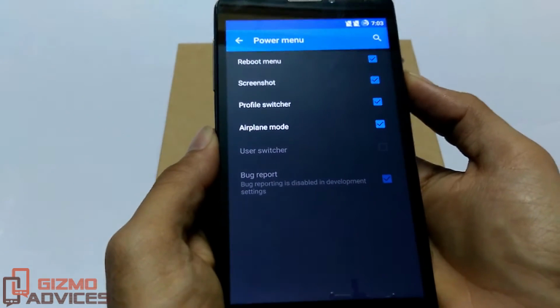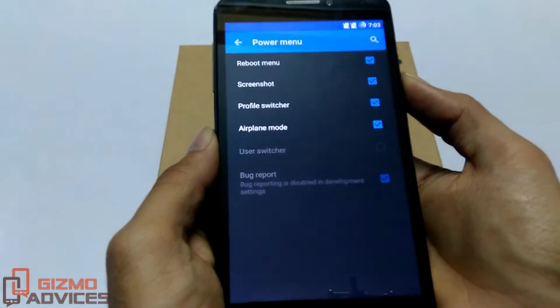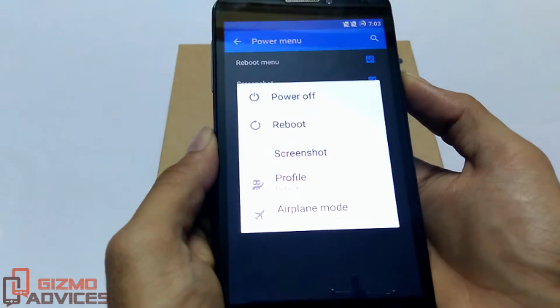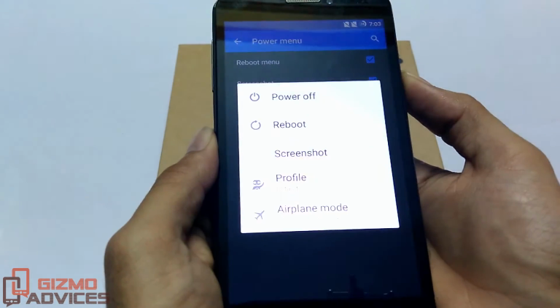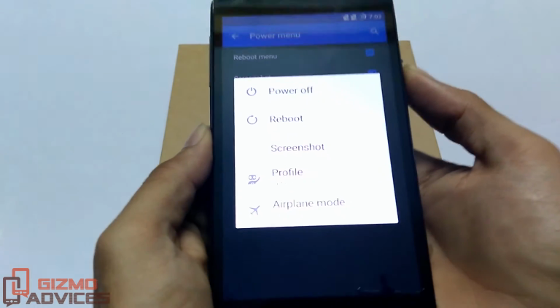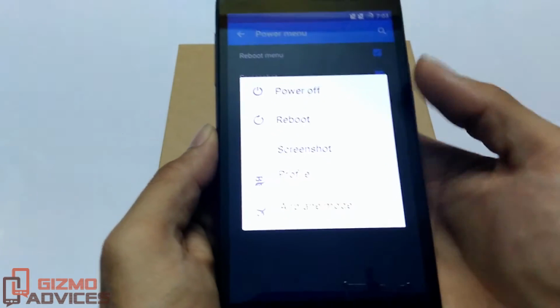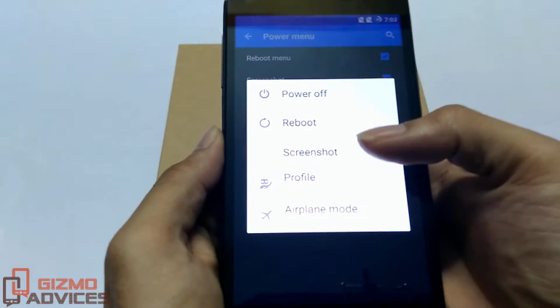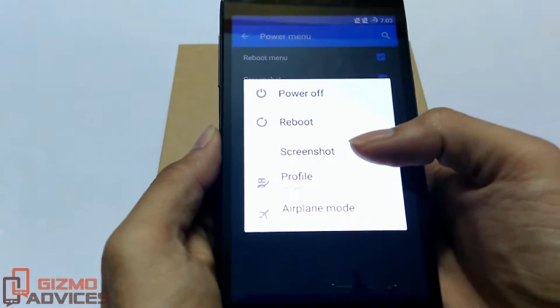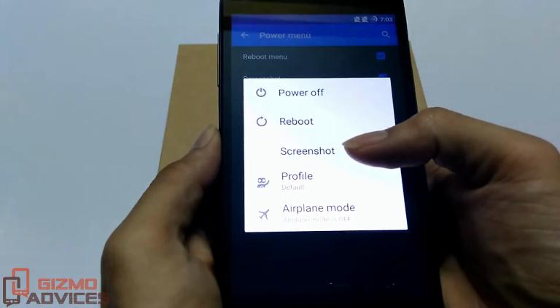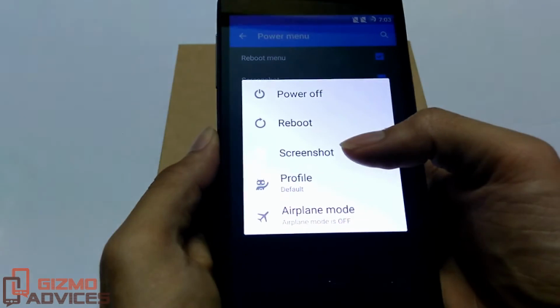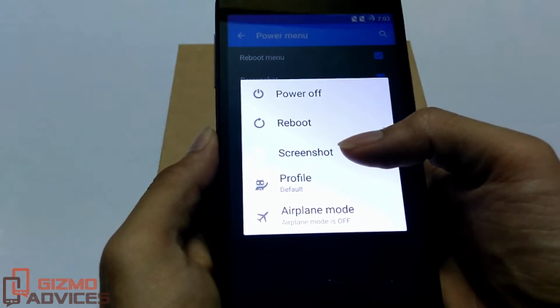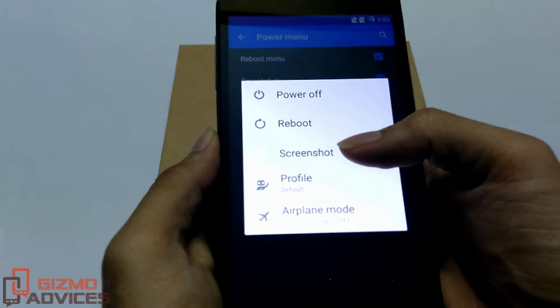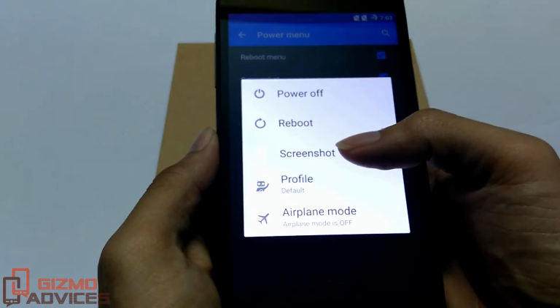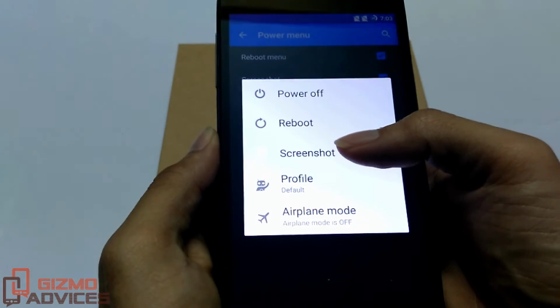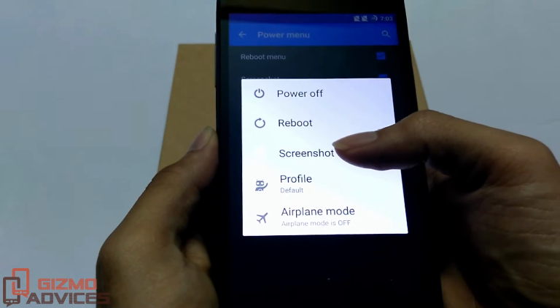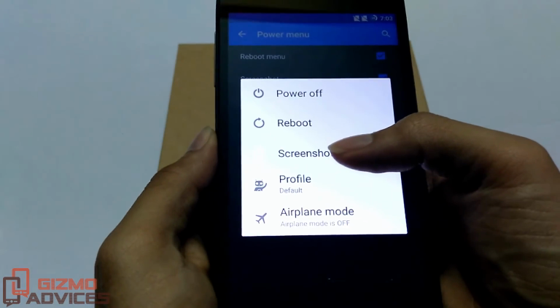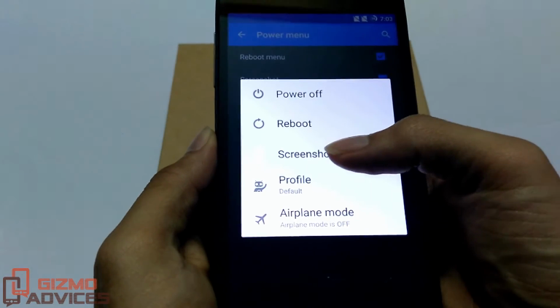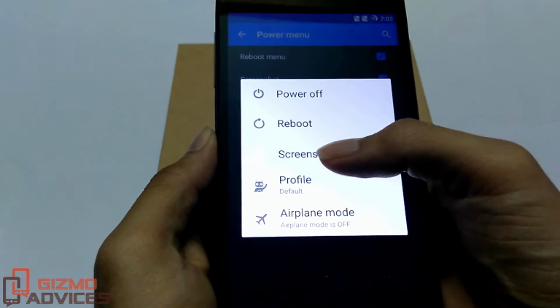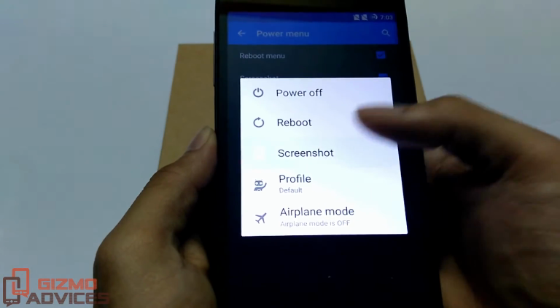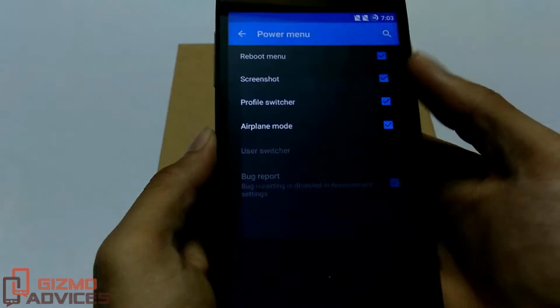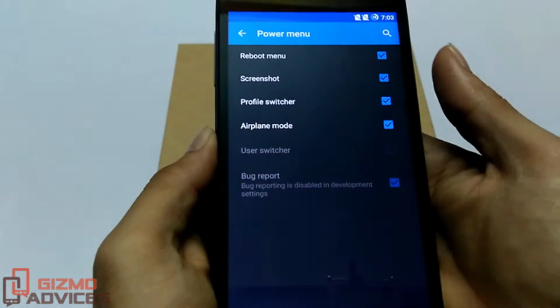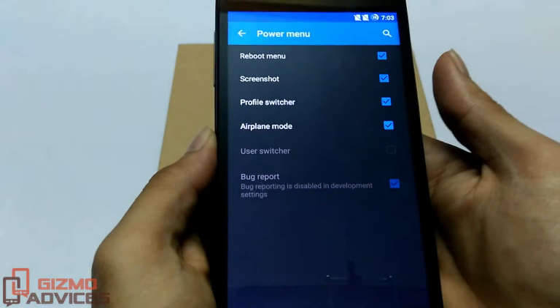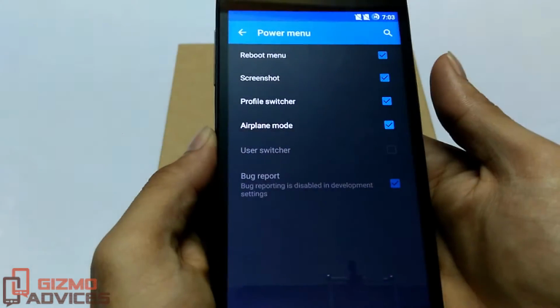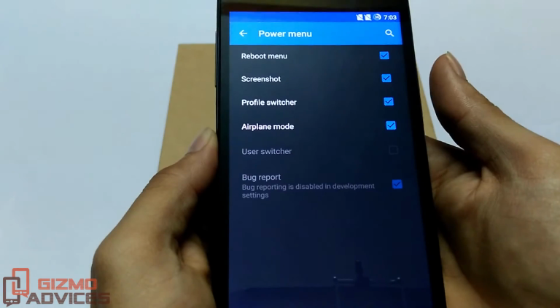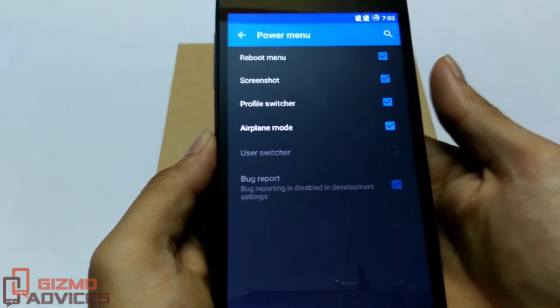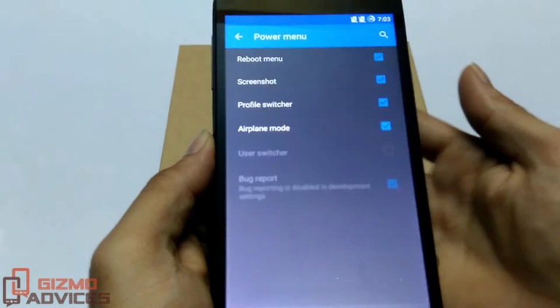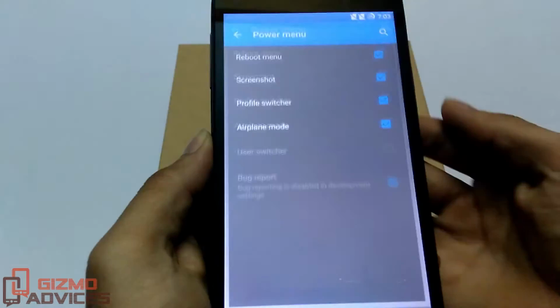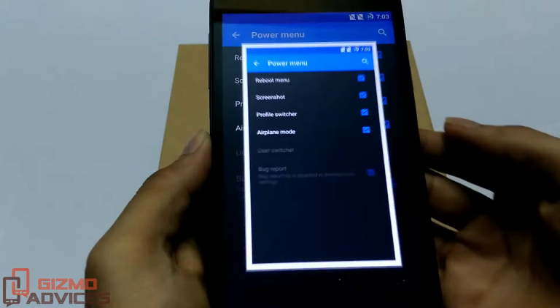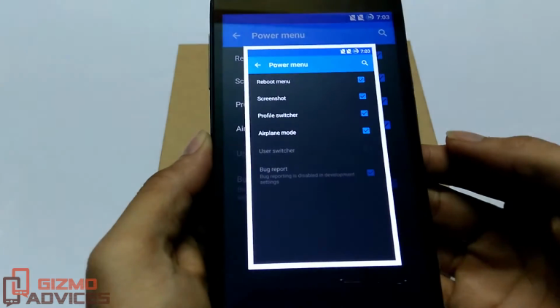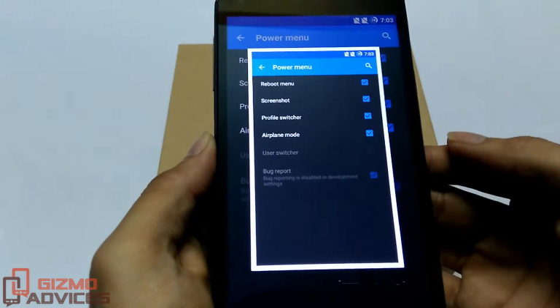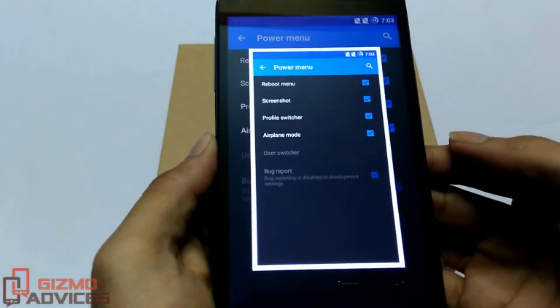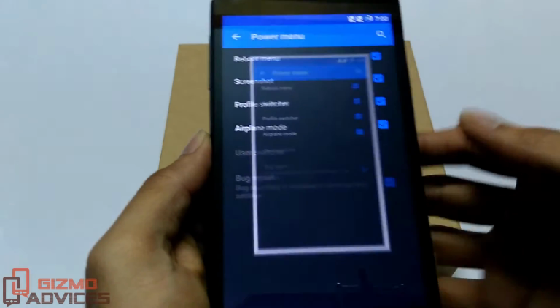Upon long pressing the power button, you will find the screenshot option. Tapping on it will take the screenshot for you.